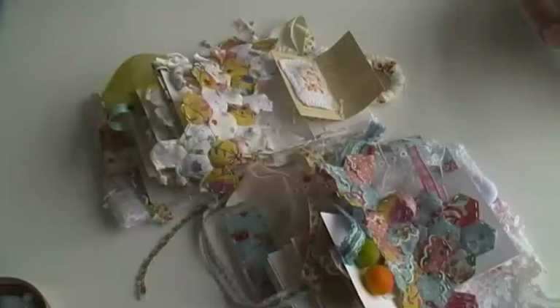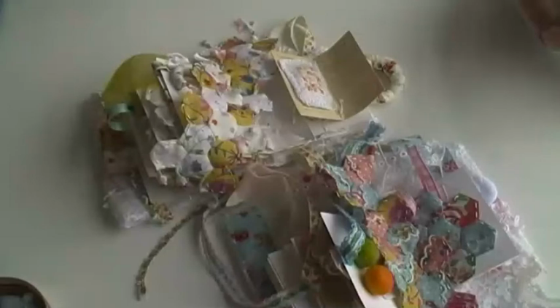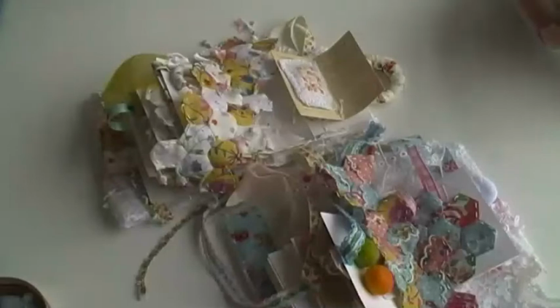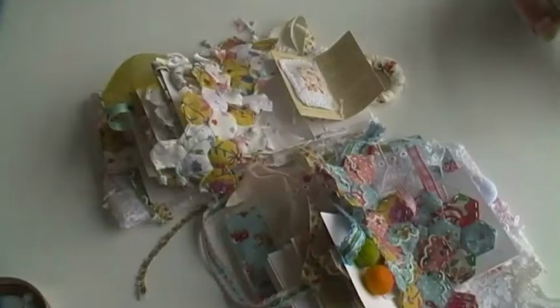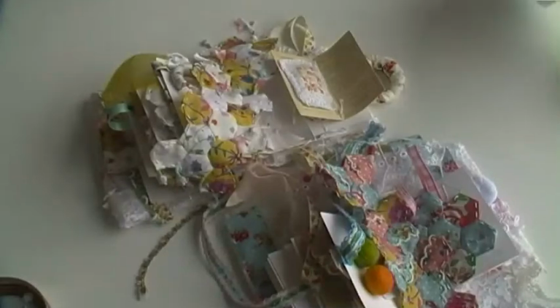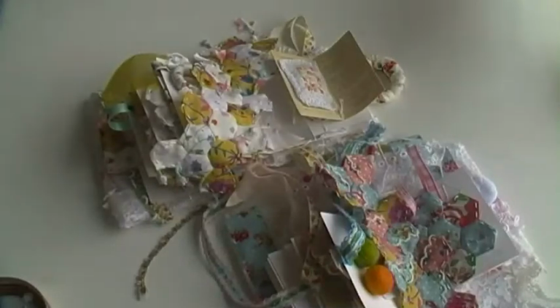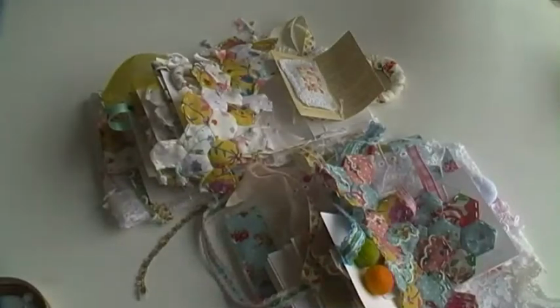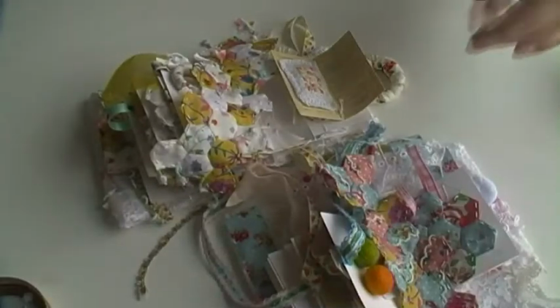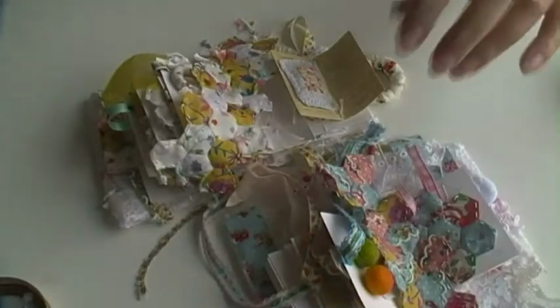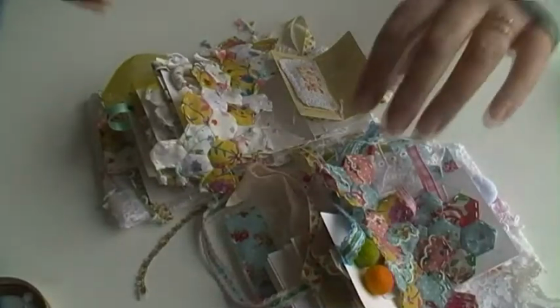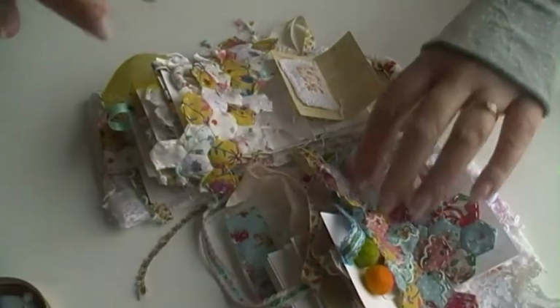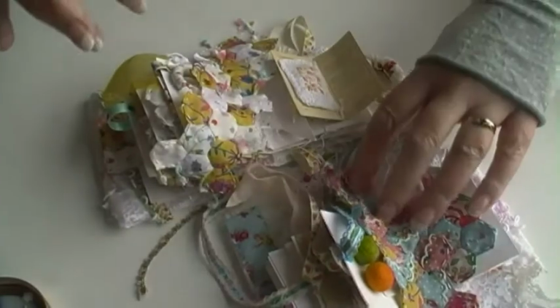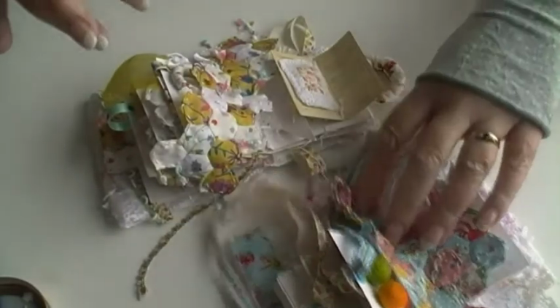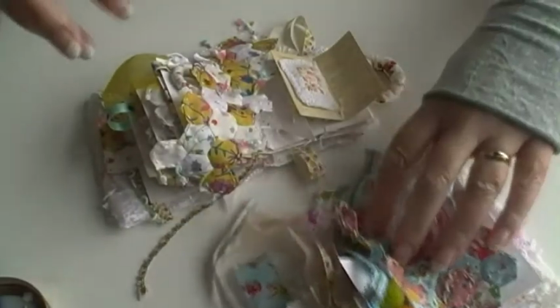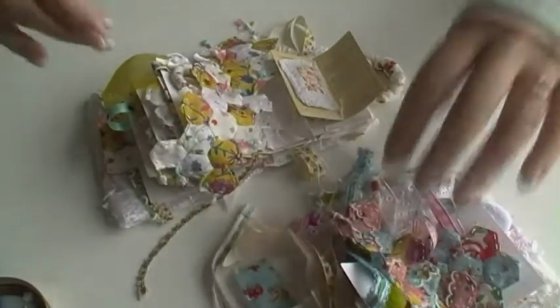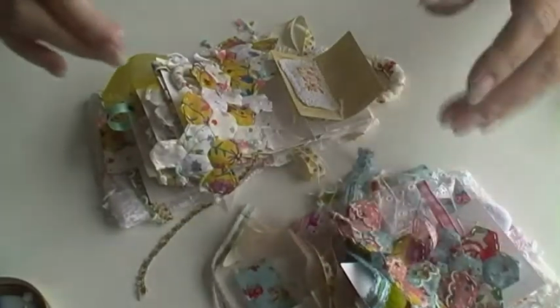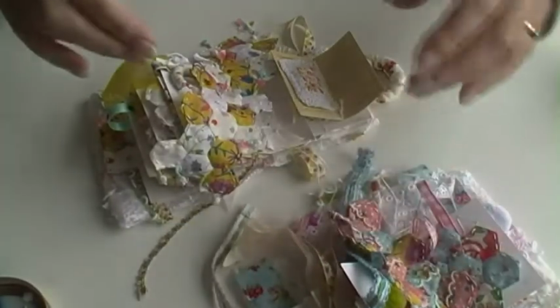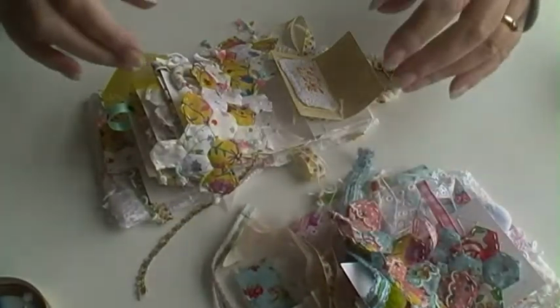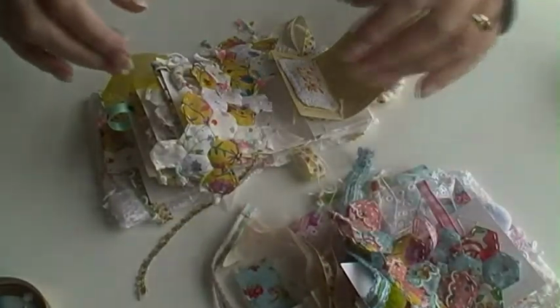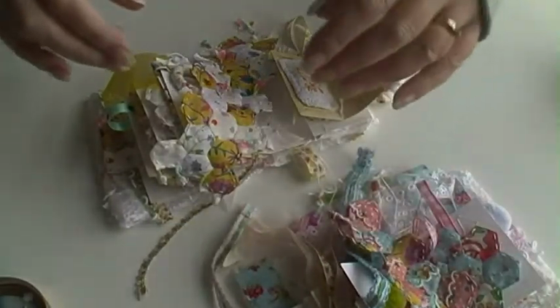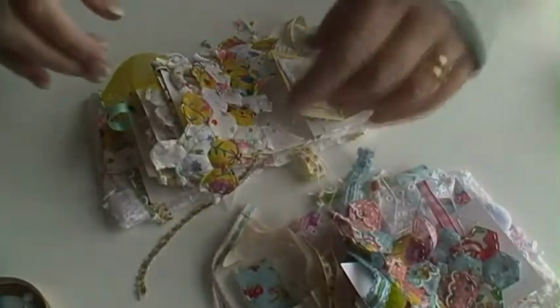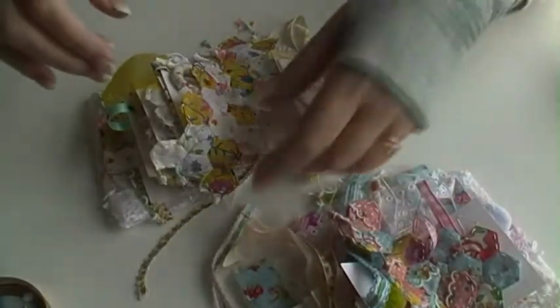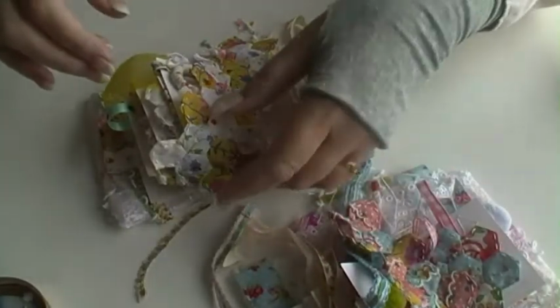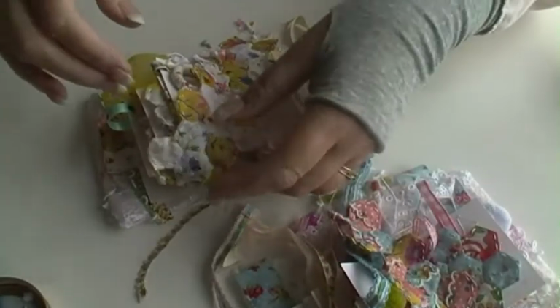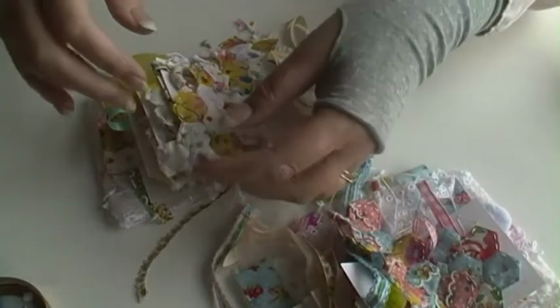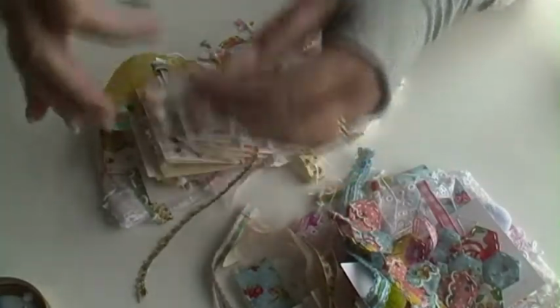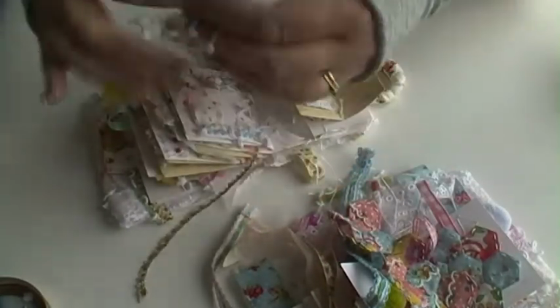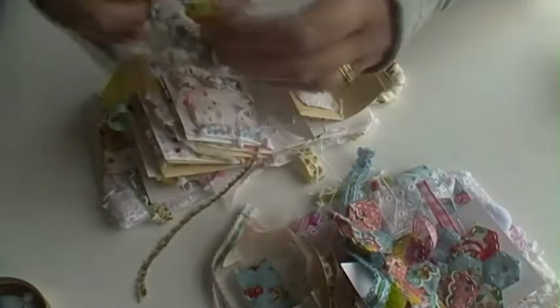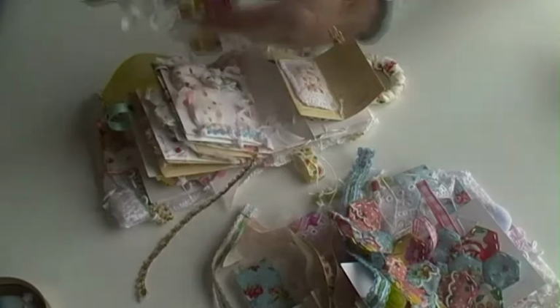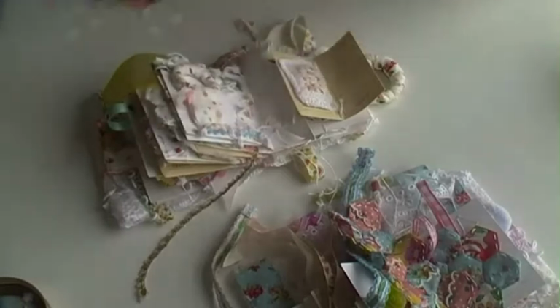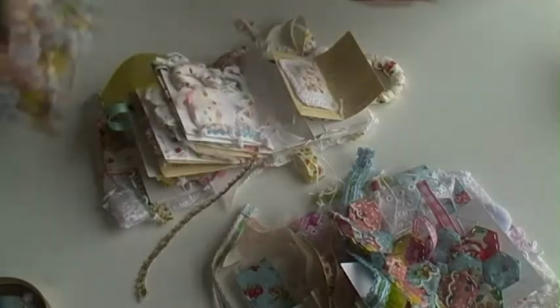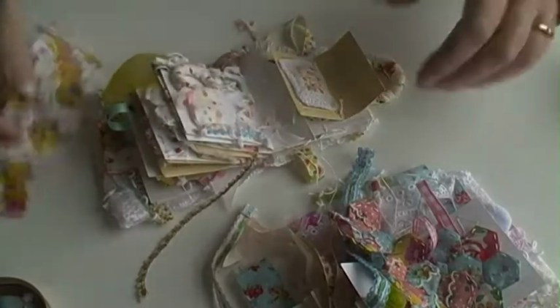I wanted to give you a little overview, a brief overview of my little three inch sketchbooks.